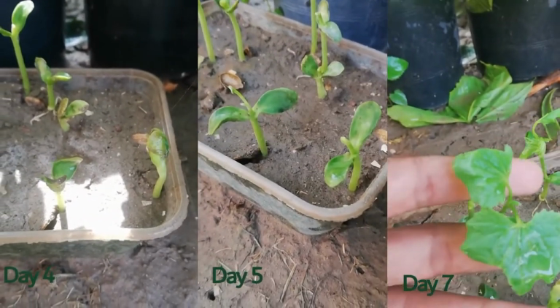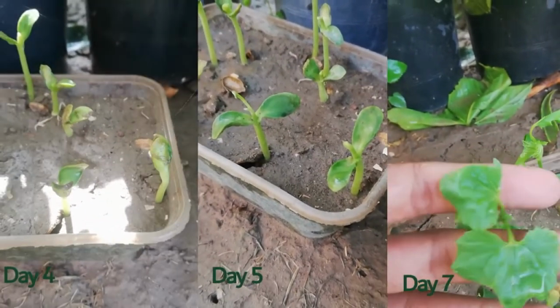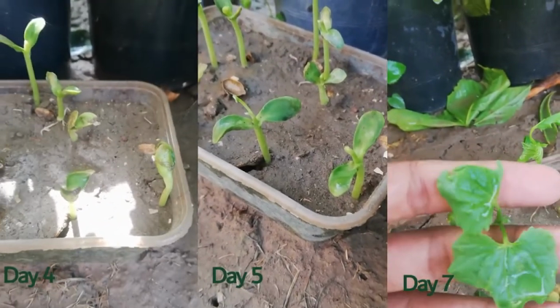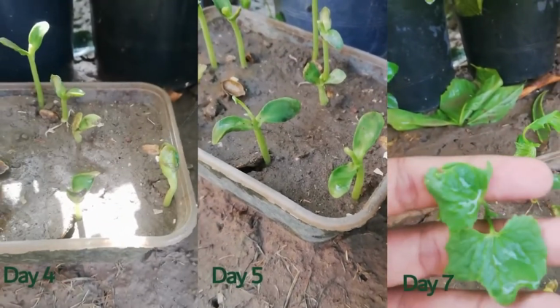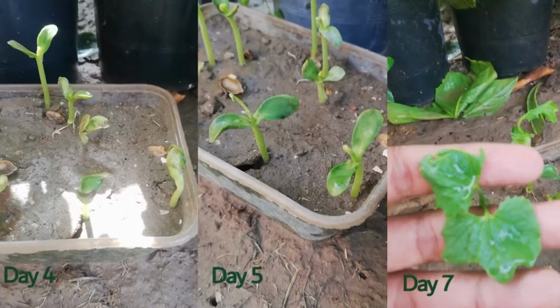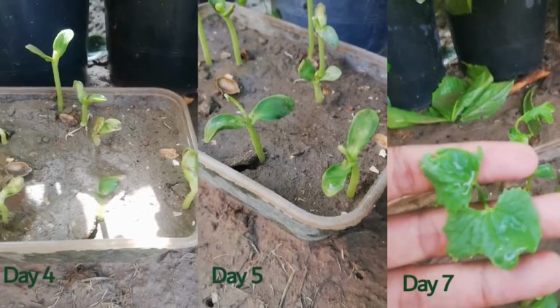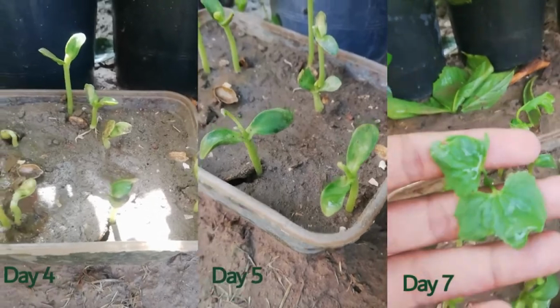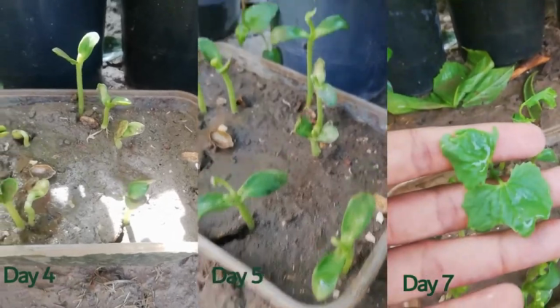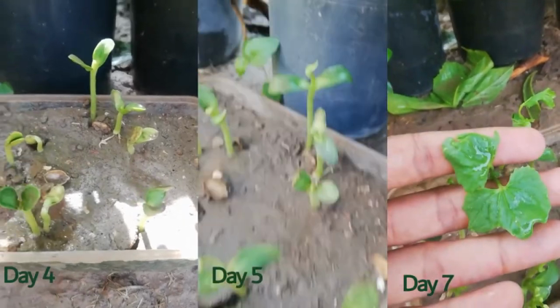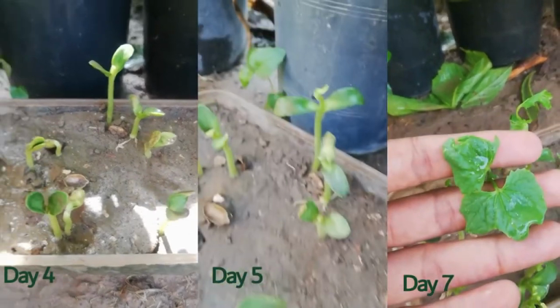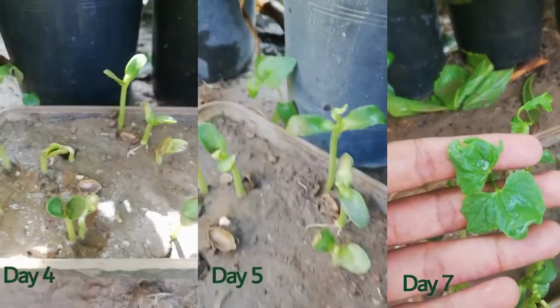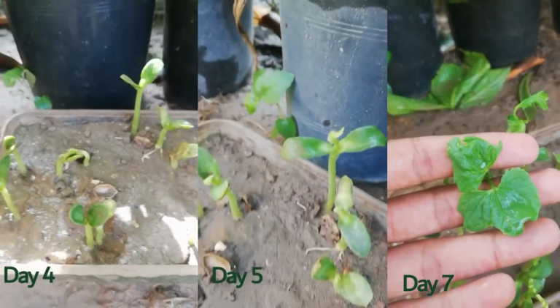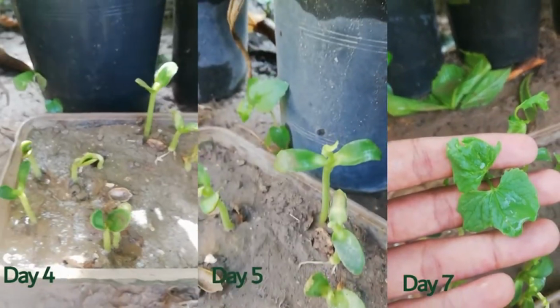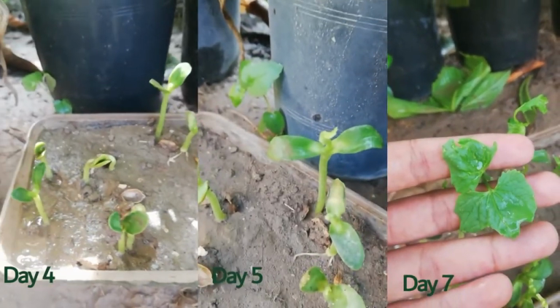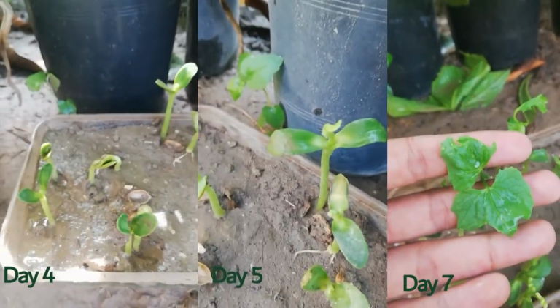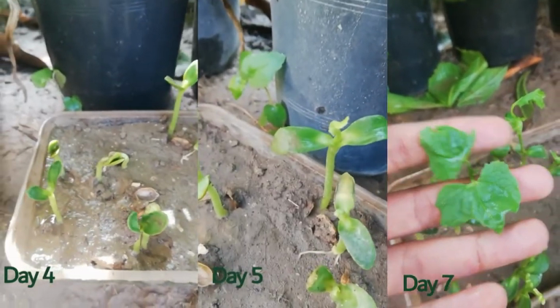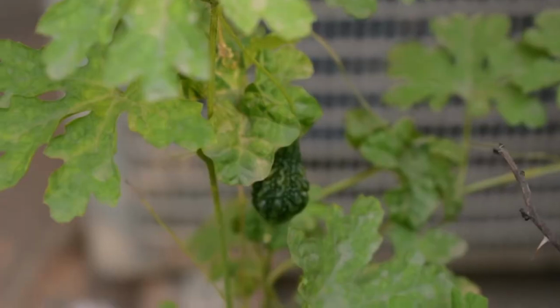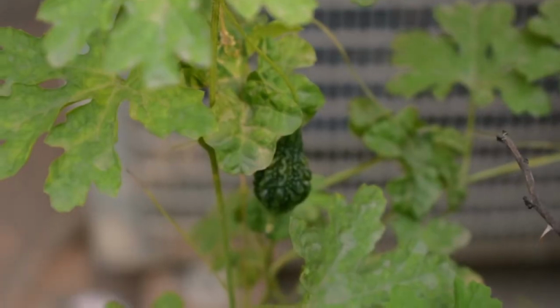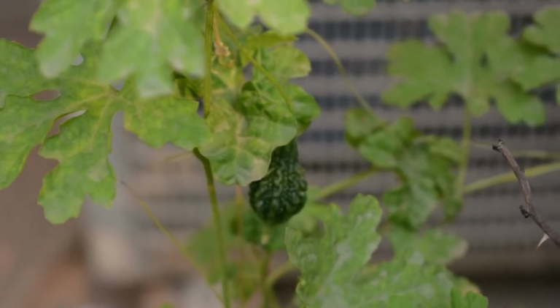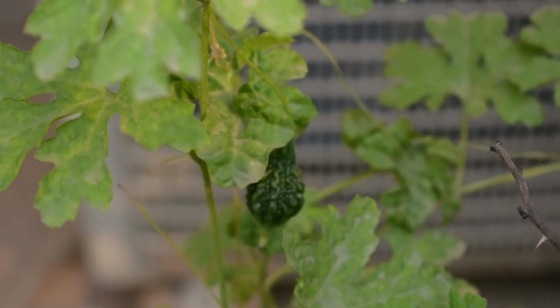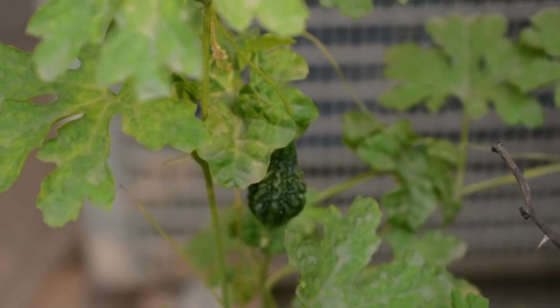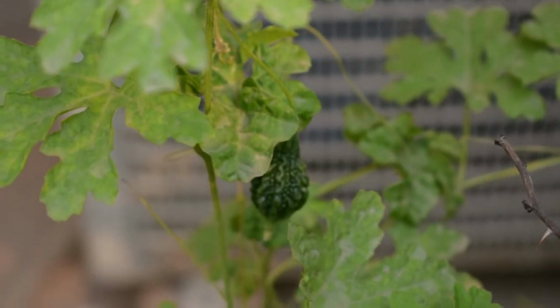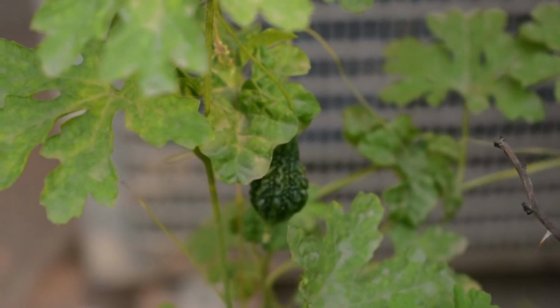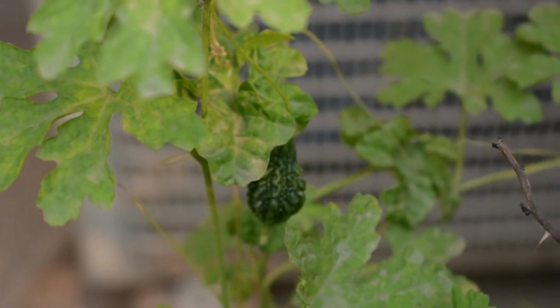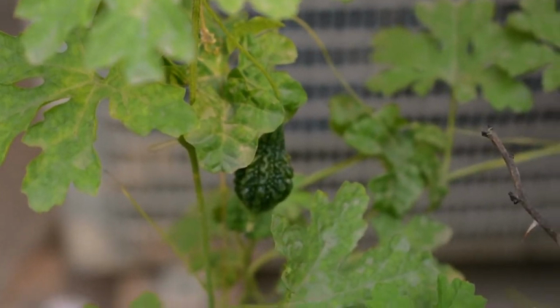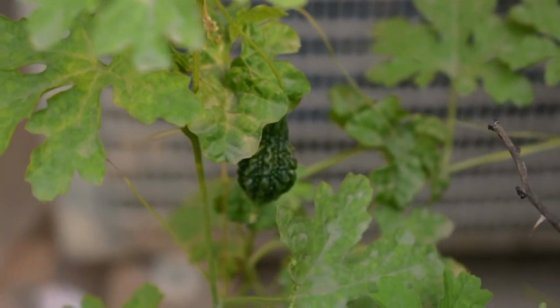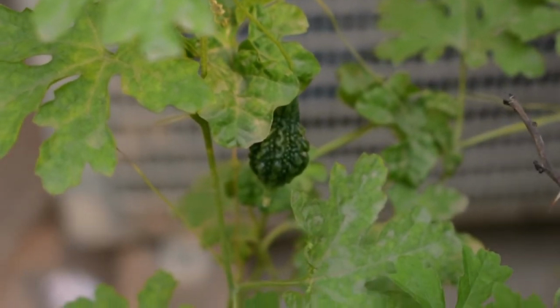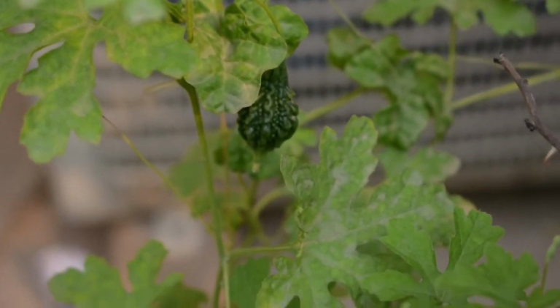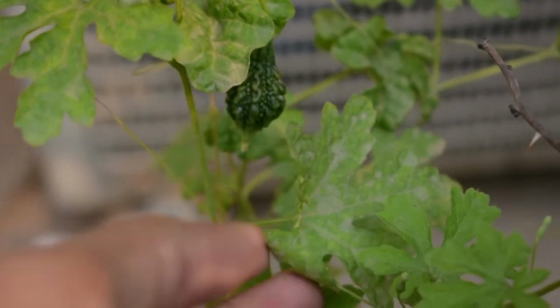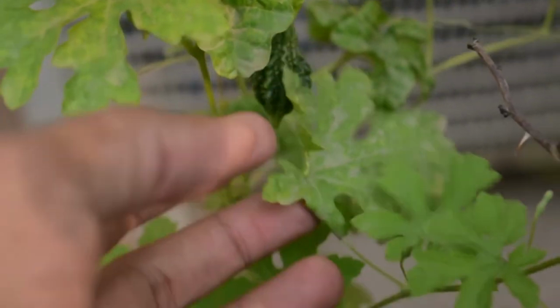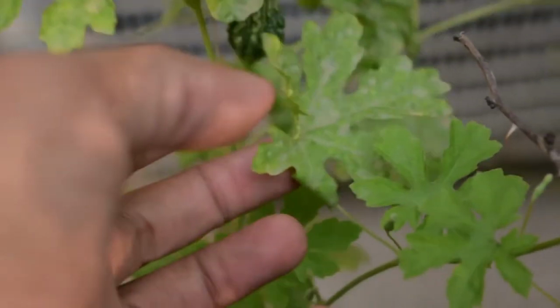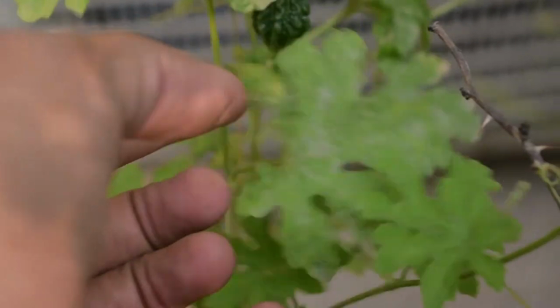You can see sprouts on the 4th, 5th, or 7th day. You can see it growing and in the future you can use the flowers.